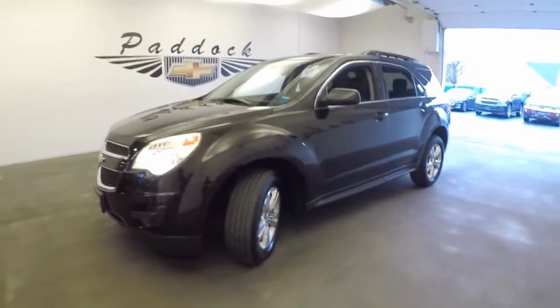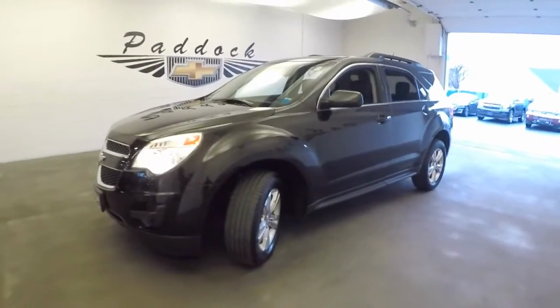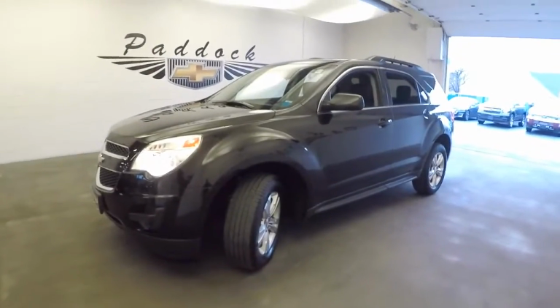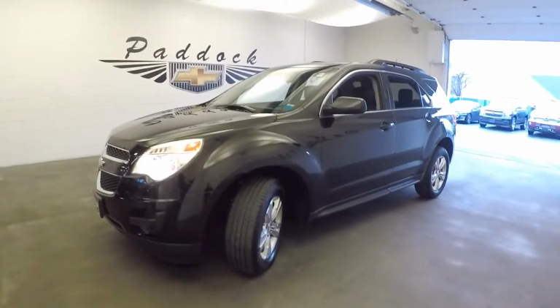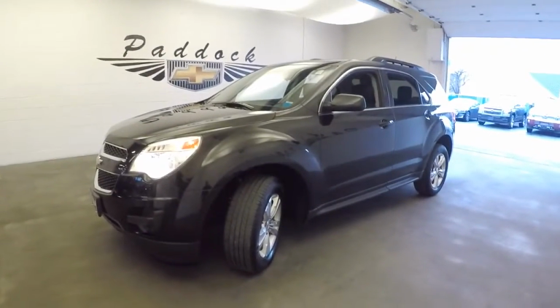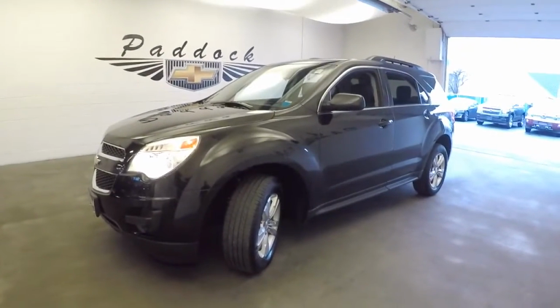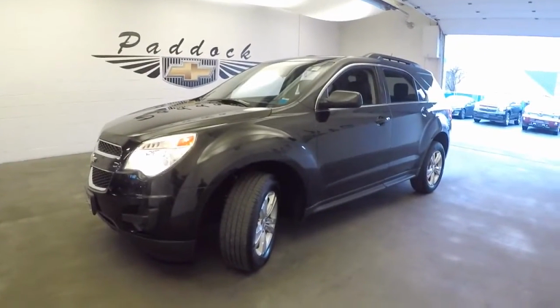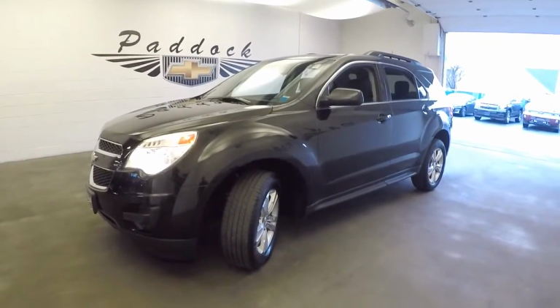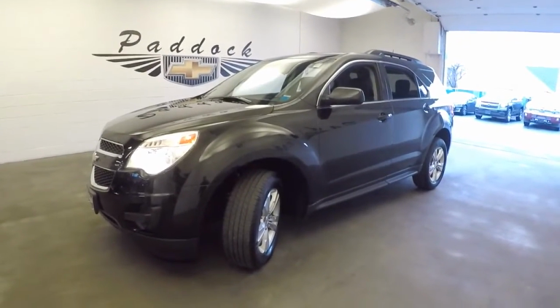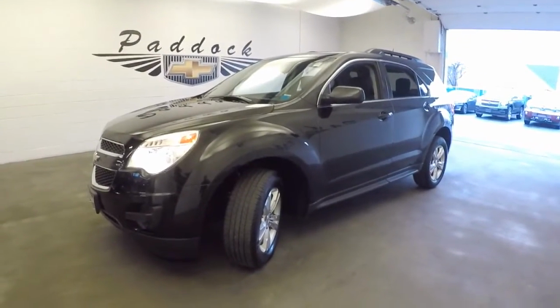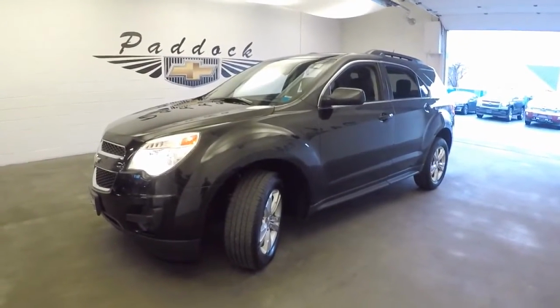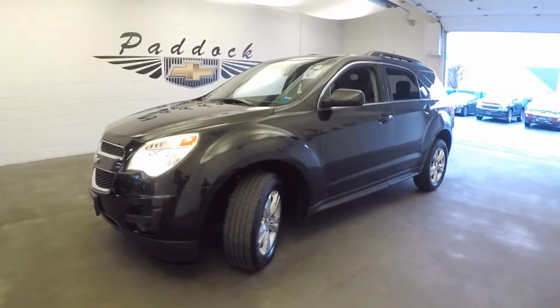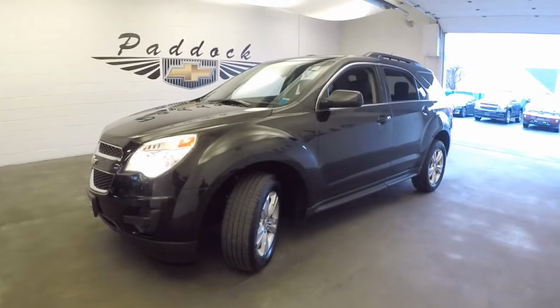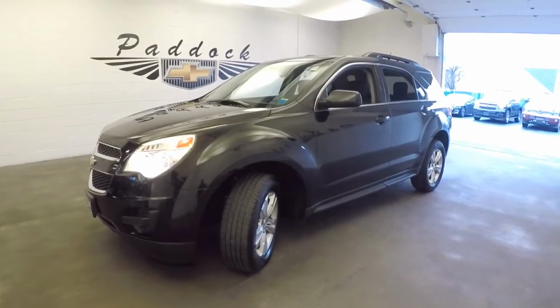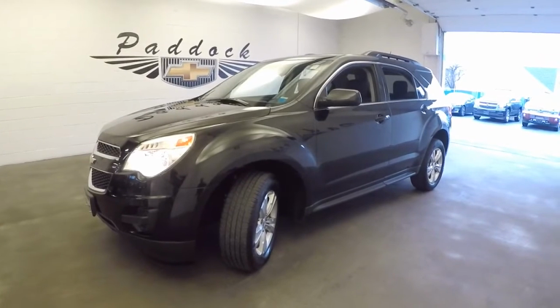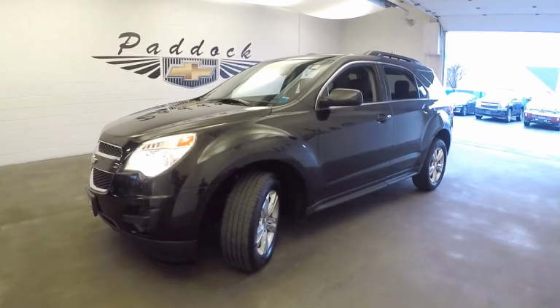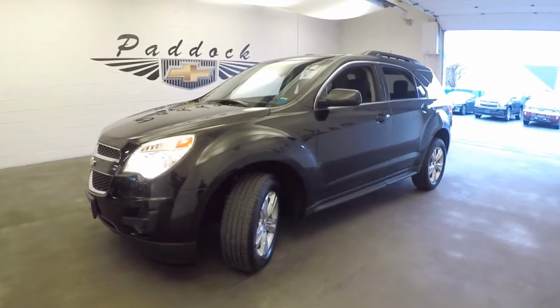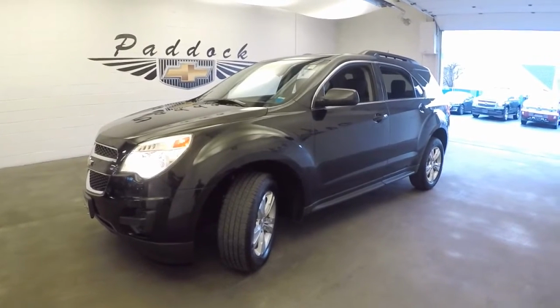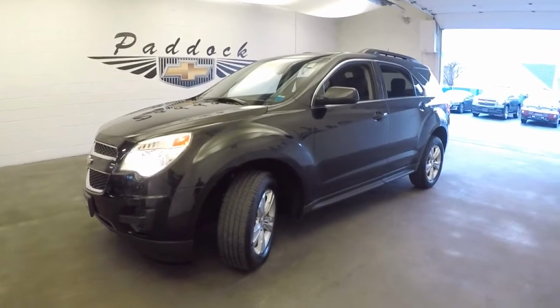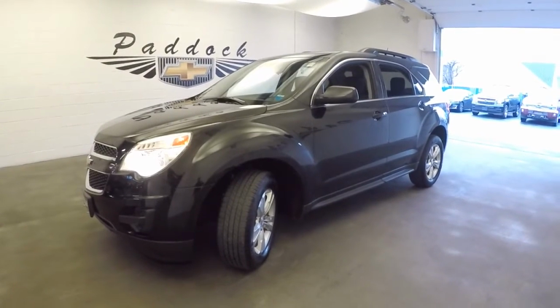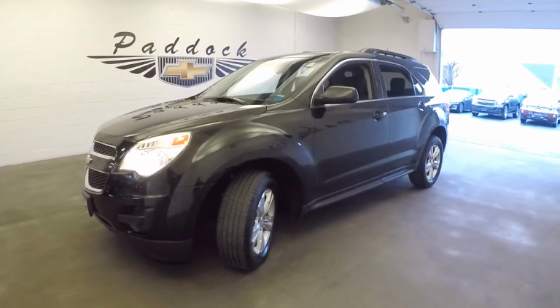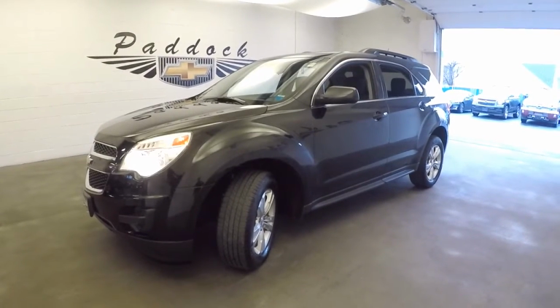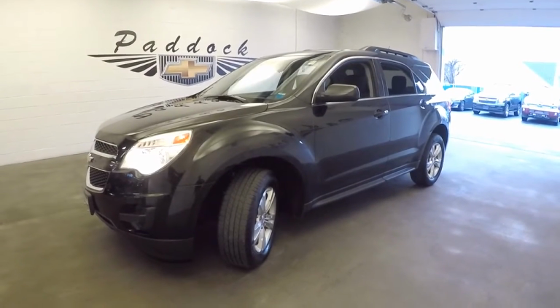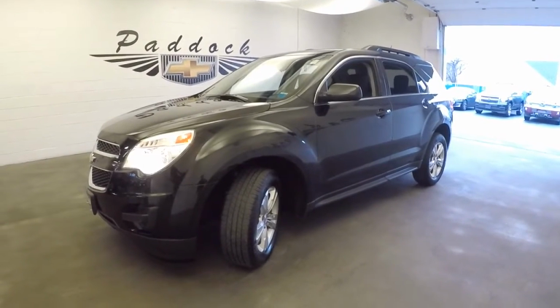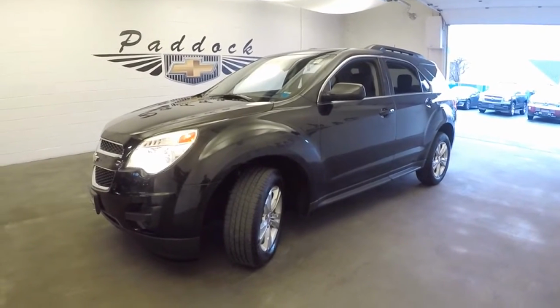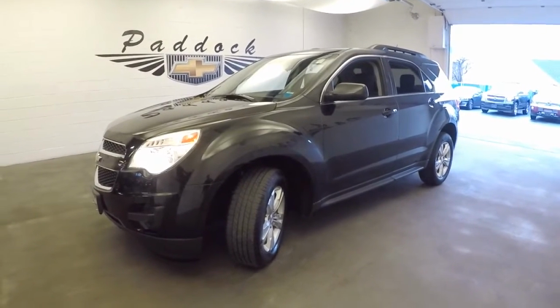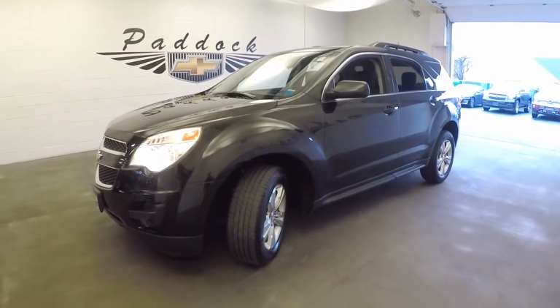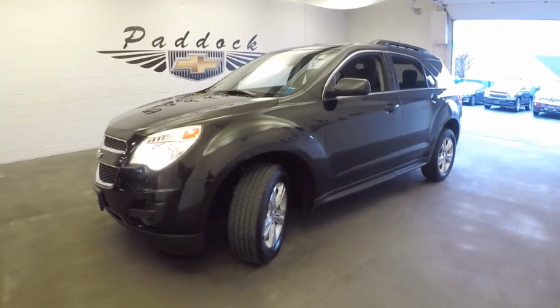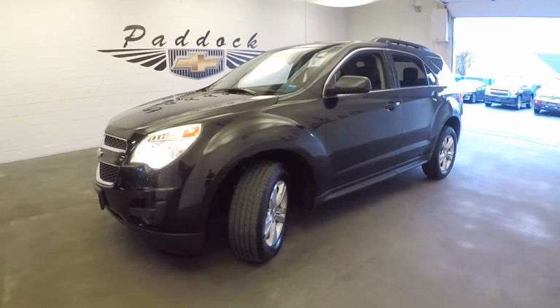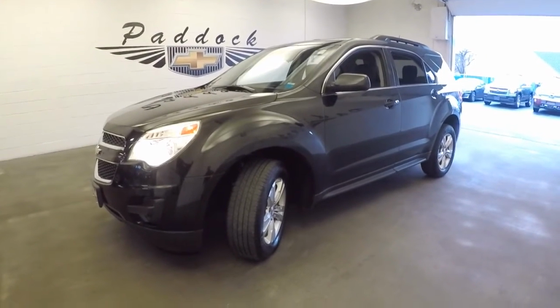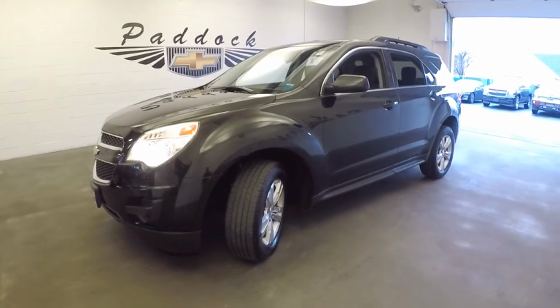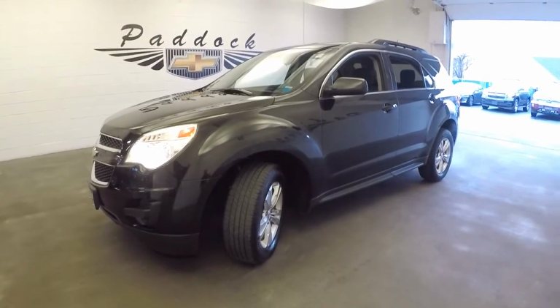To find out more about this Equinox or any of our vehicles, give us a call at 876-0945.